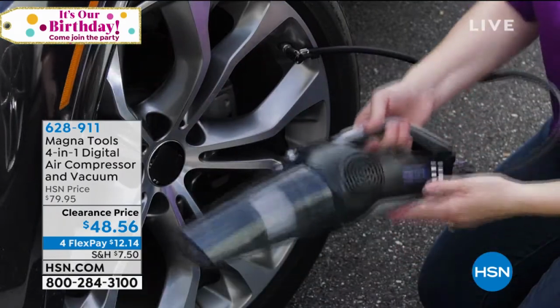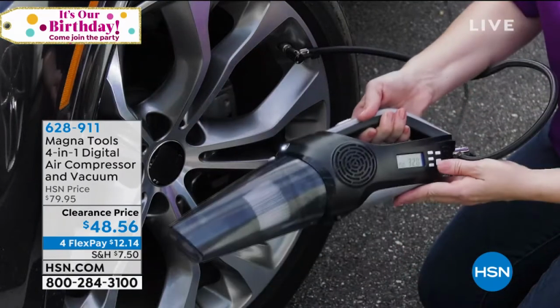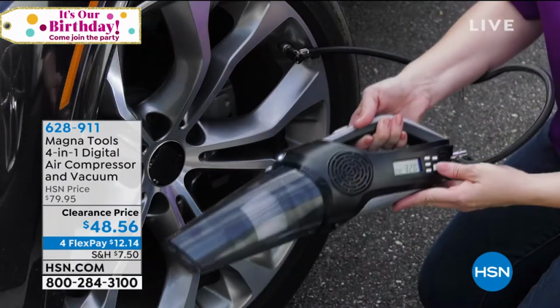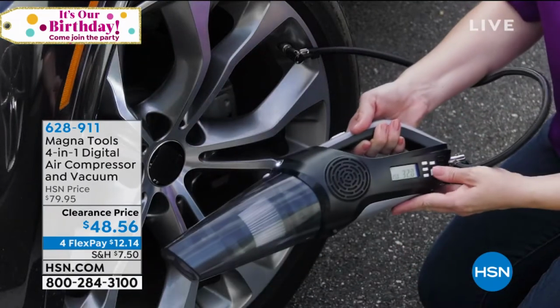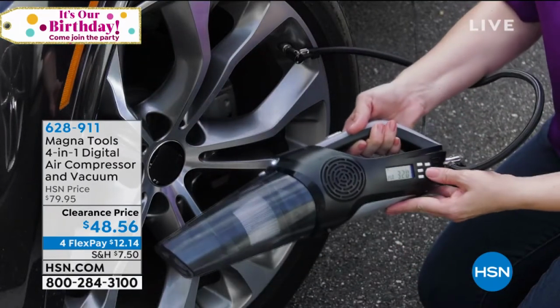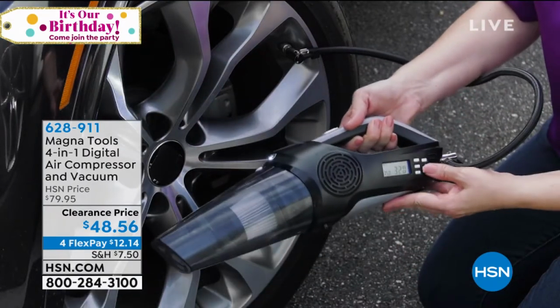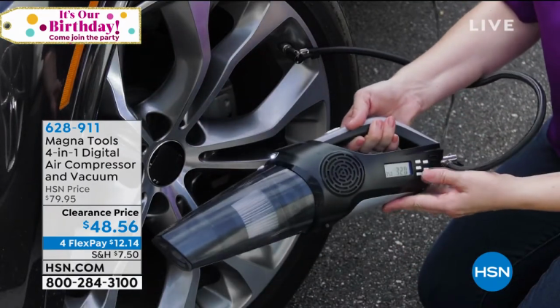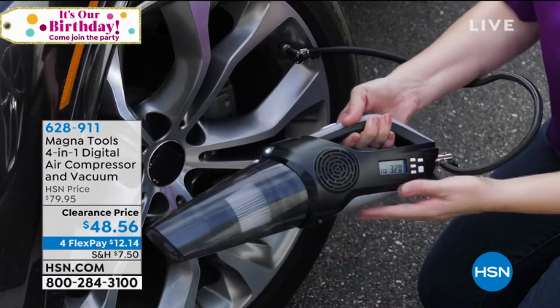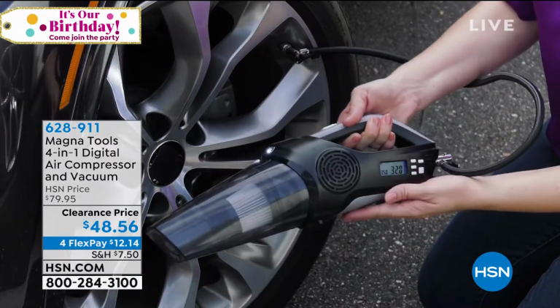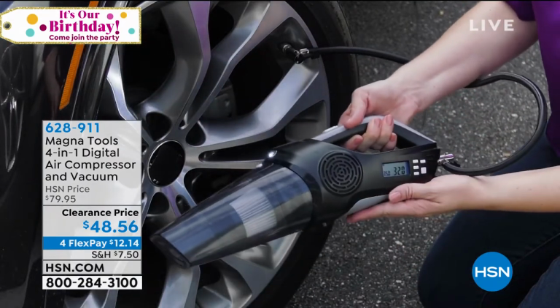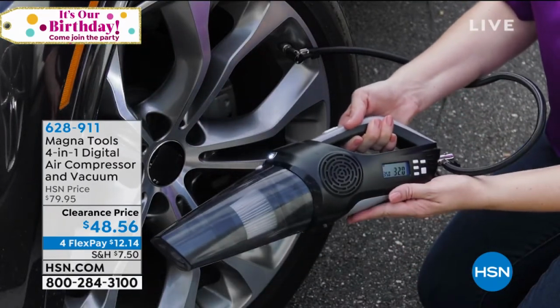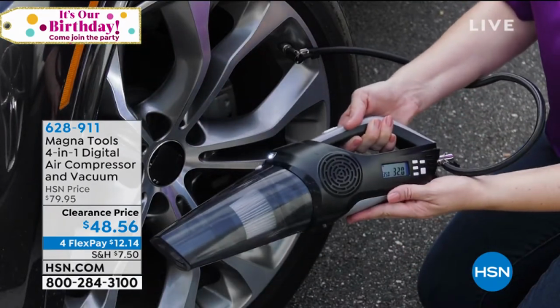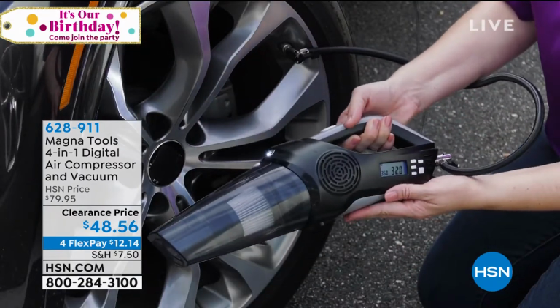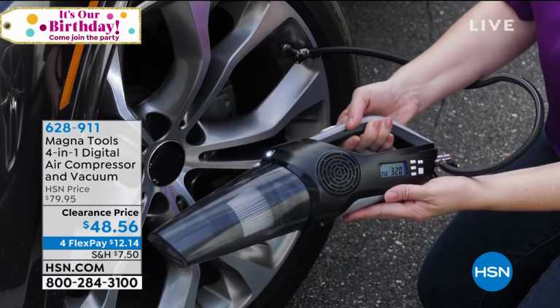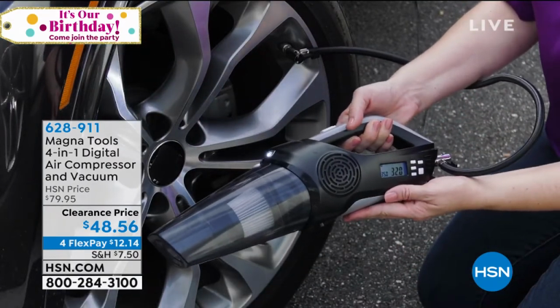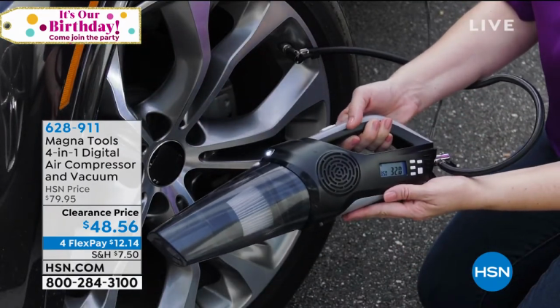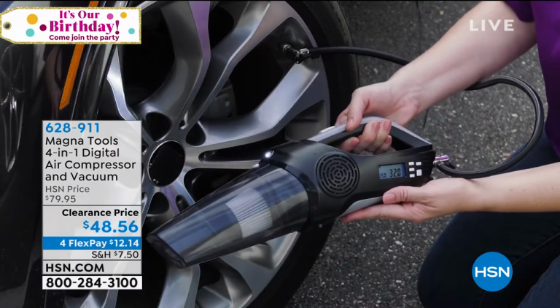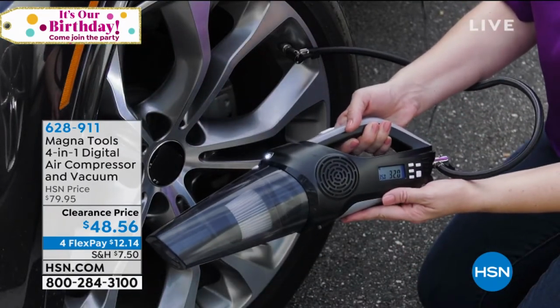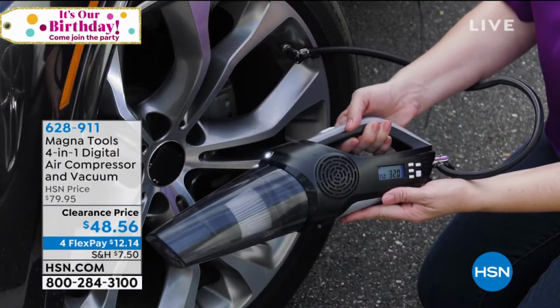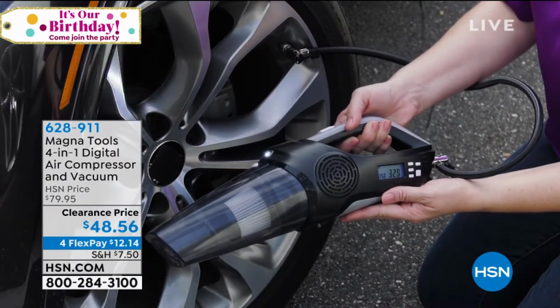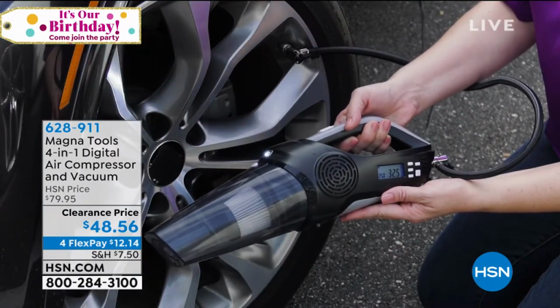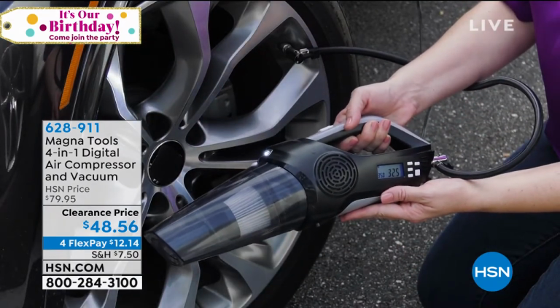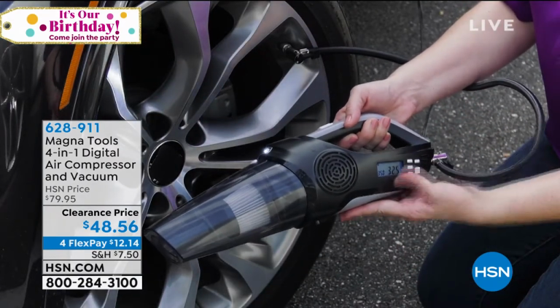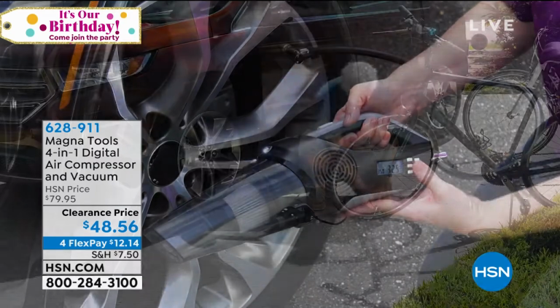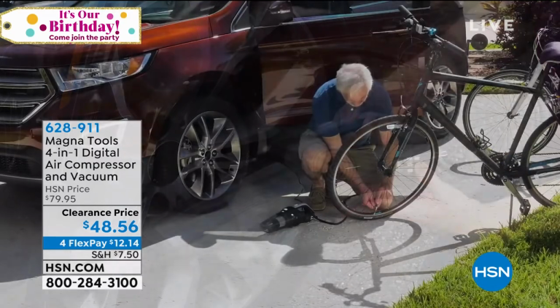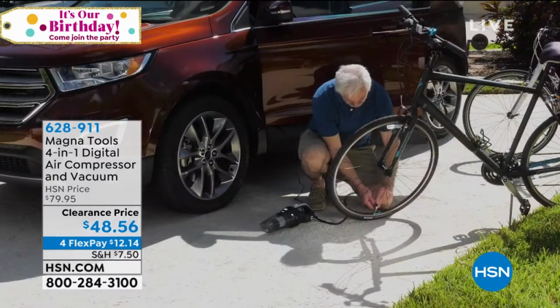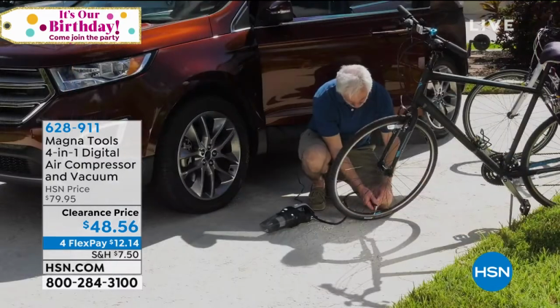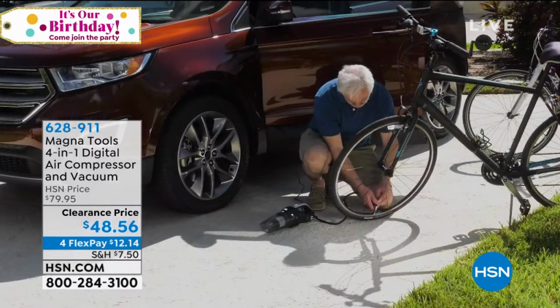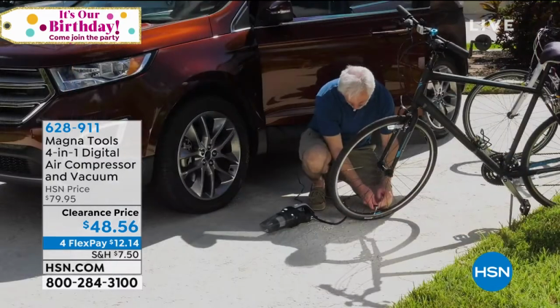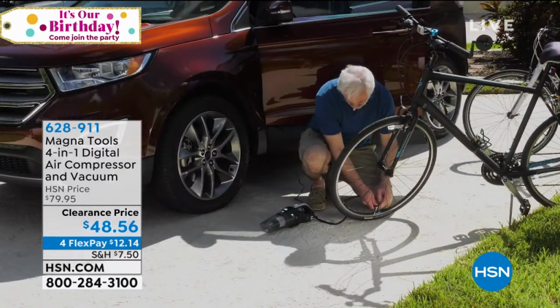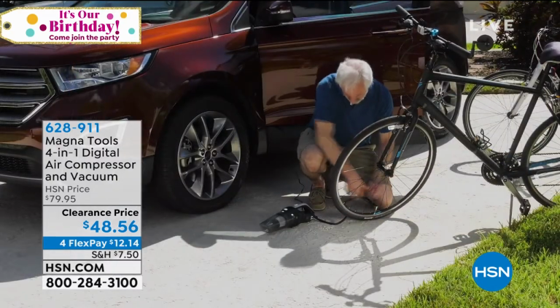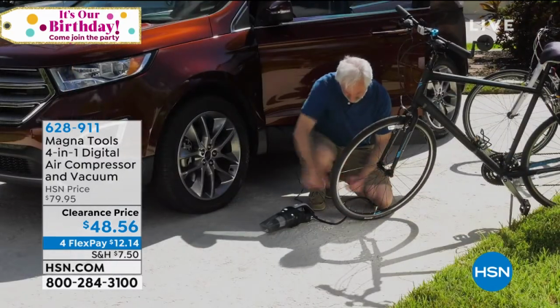We have four flex payments on it. You can get this home for $12 and some change. So what all does this do? What is four in one?